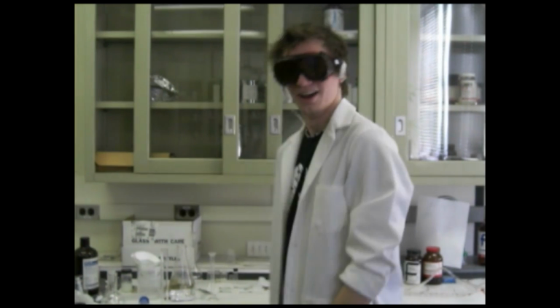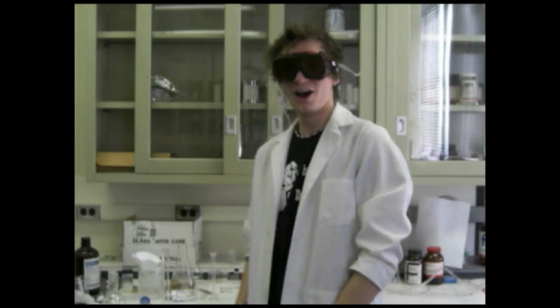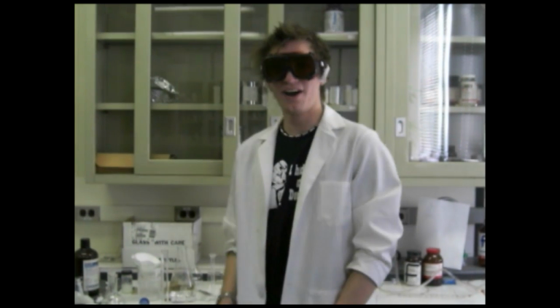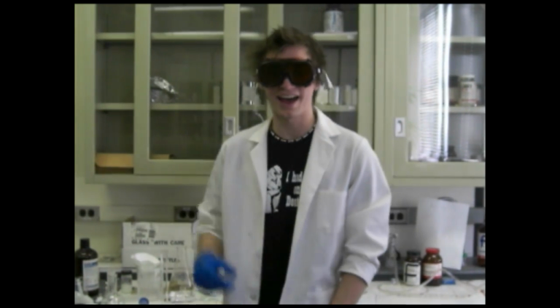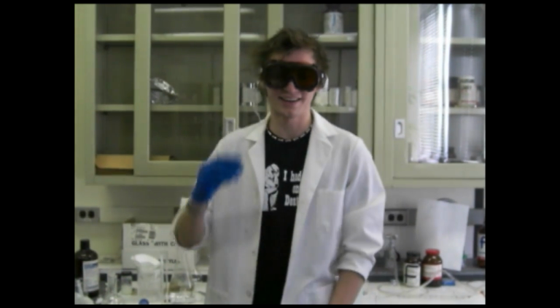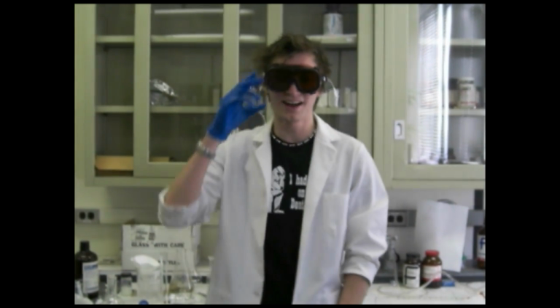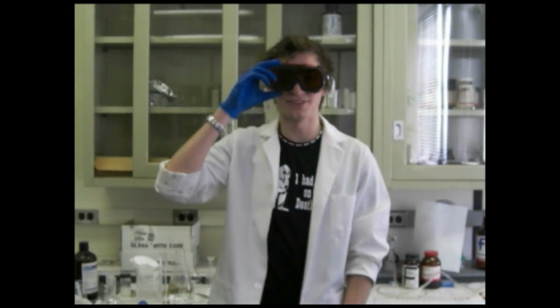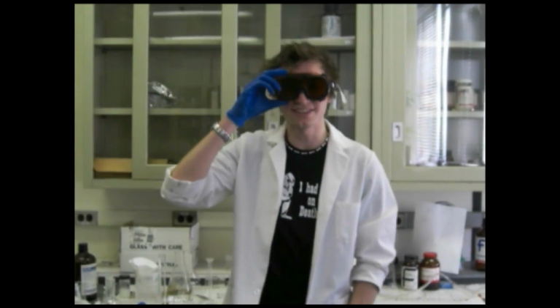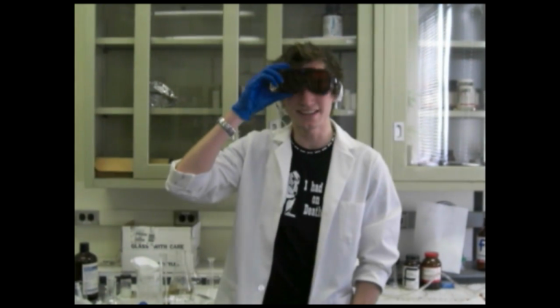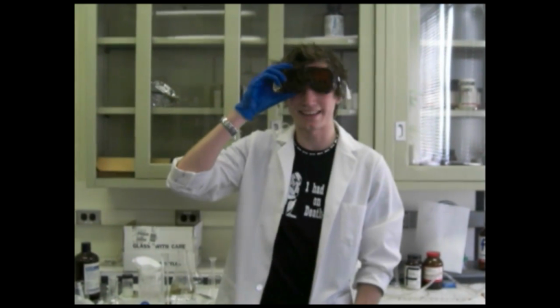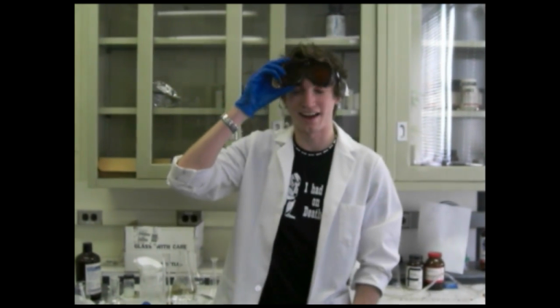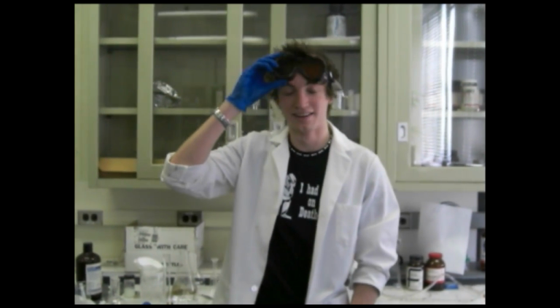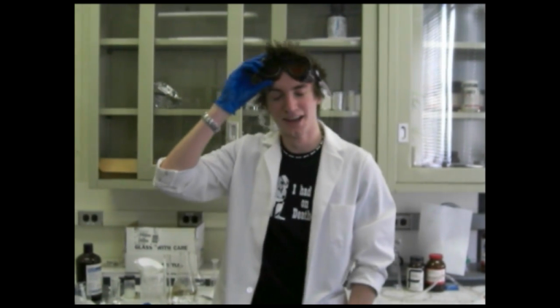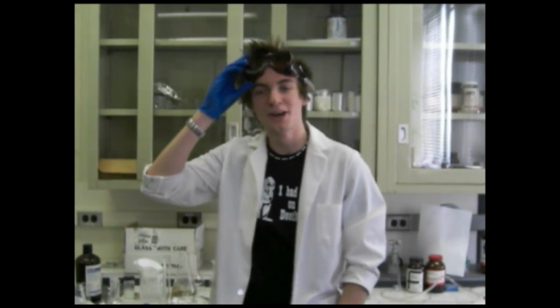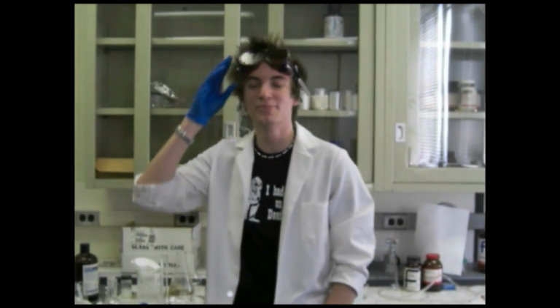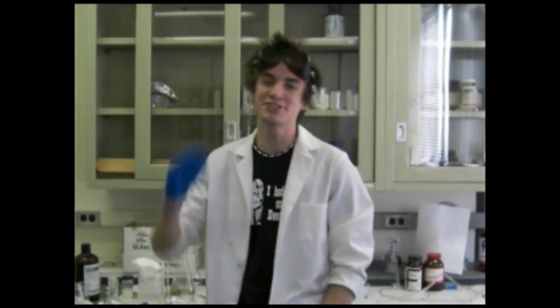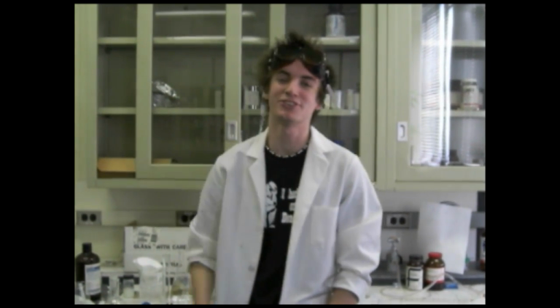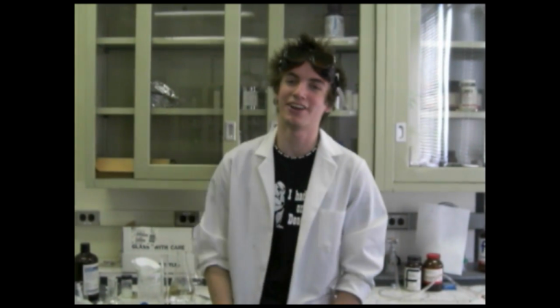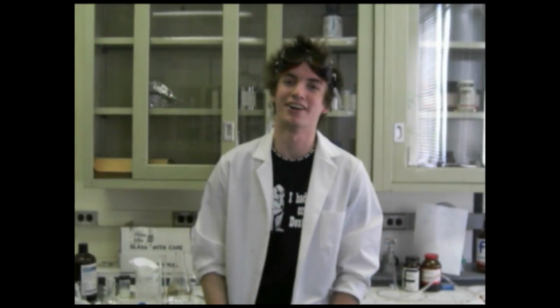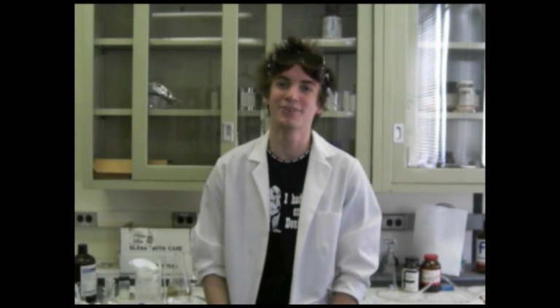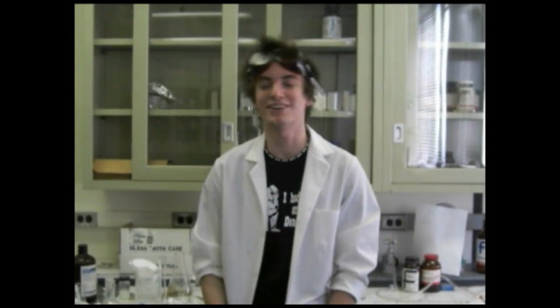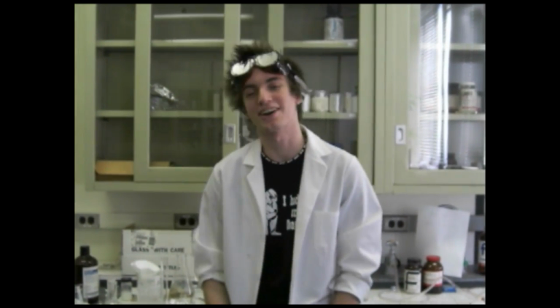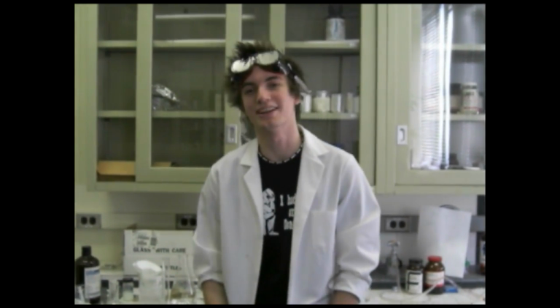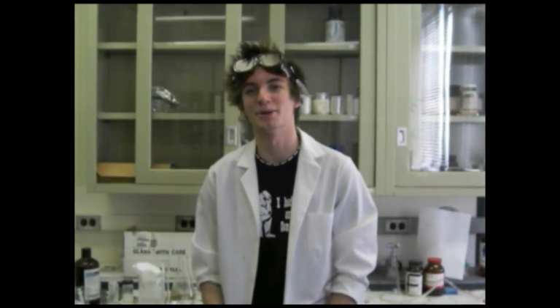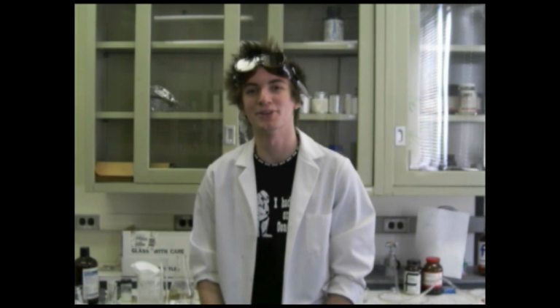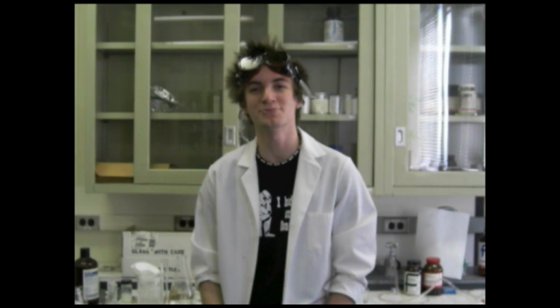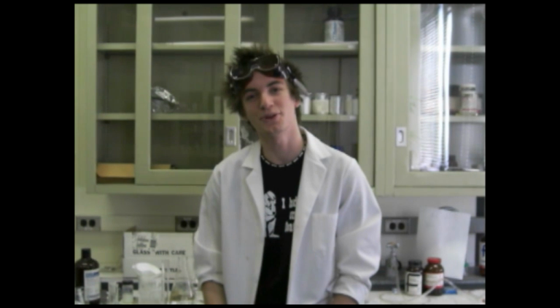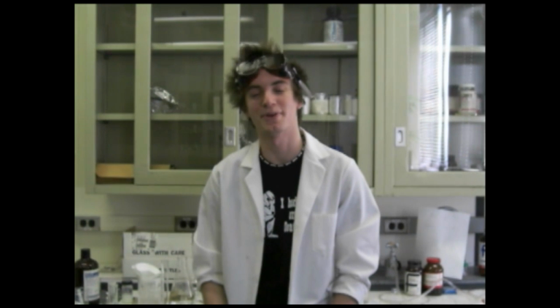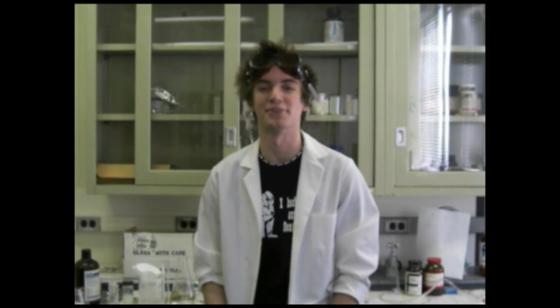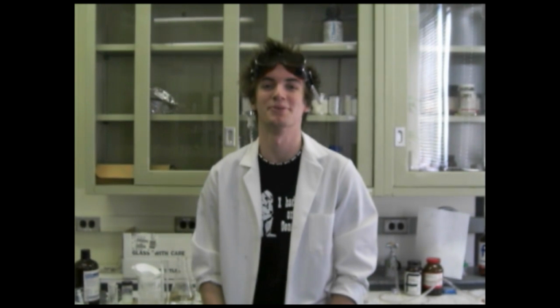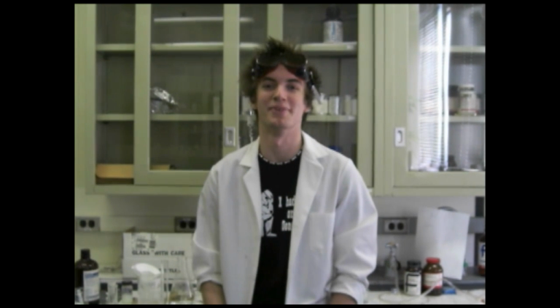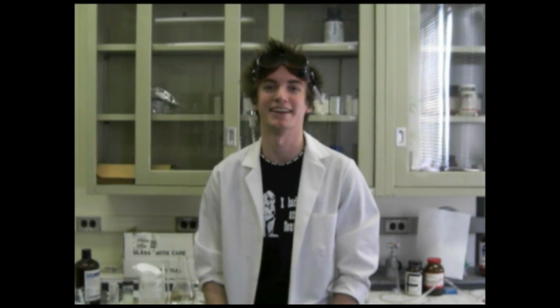Oh hi! I almost didn't see you there. Since you're here, we're going to talk a little bit about some solar panels we've been making.